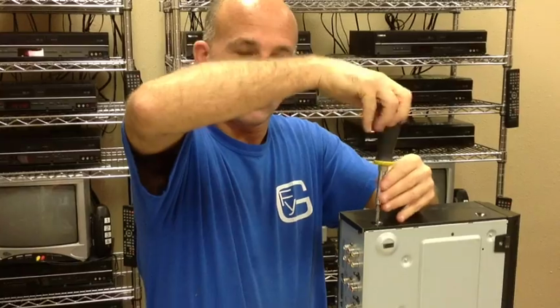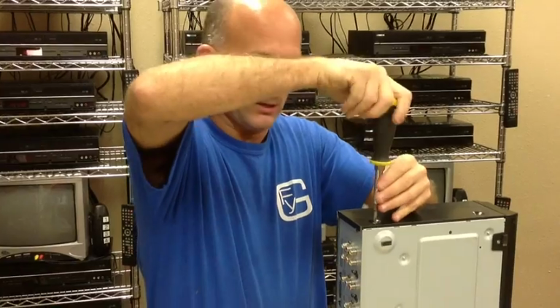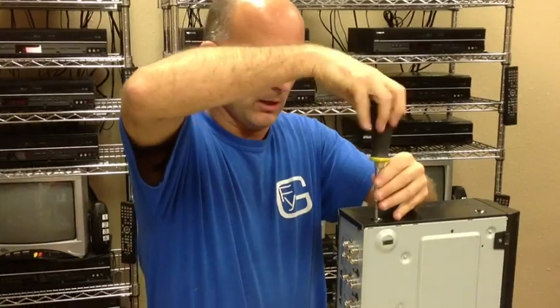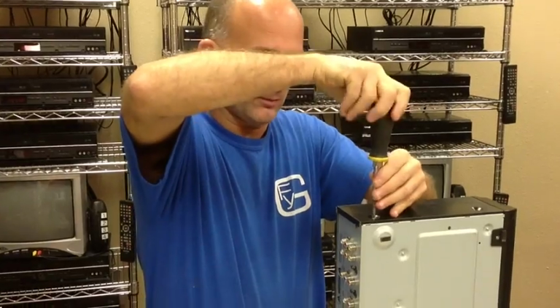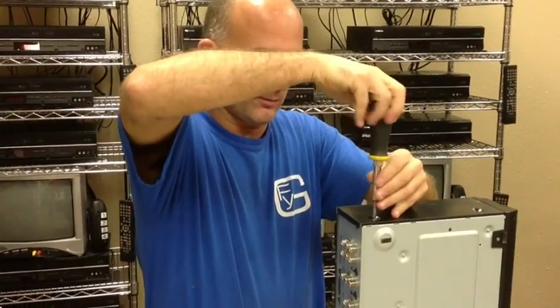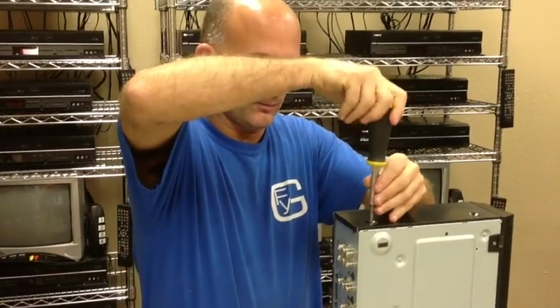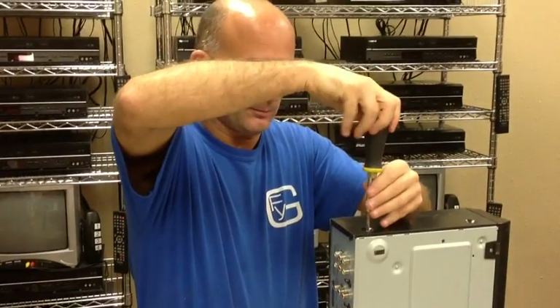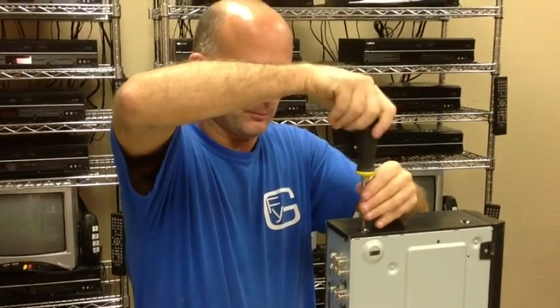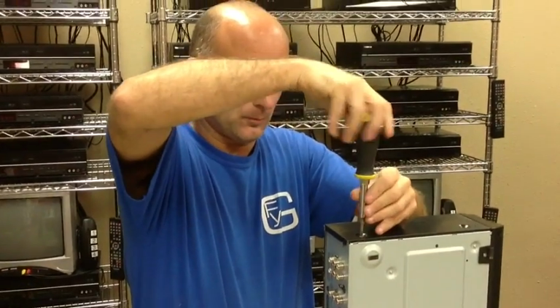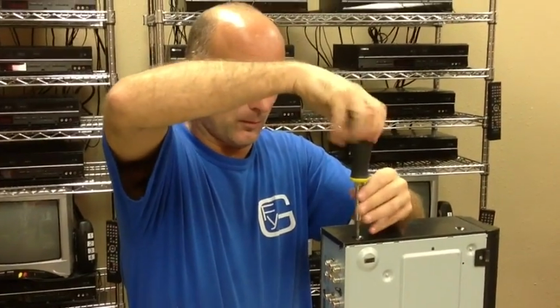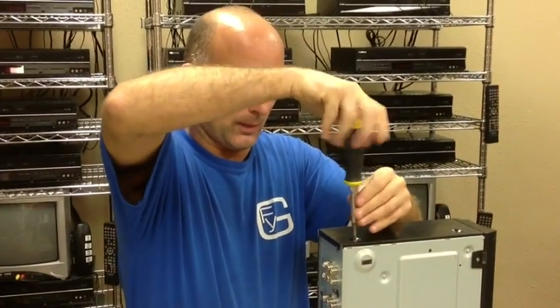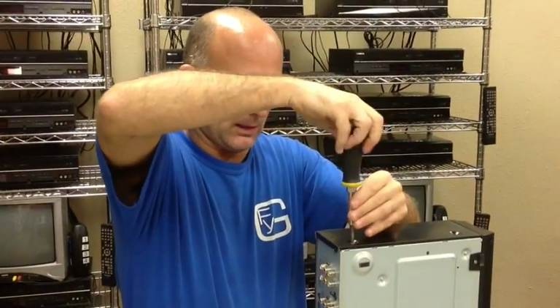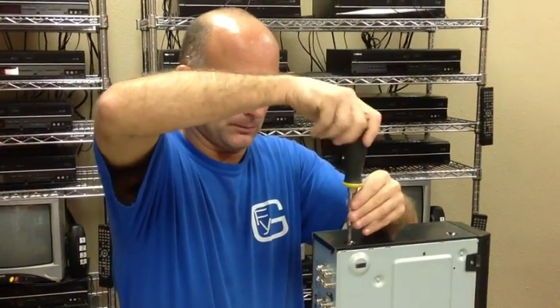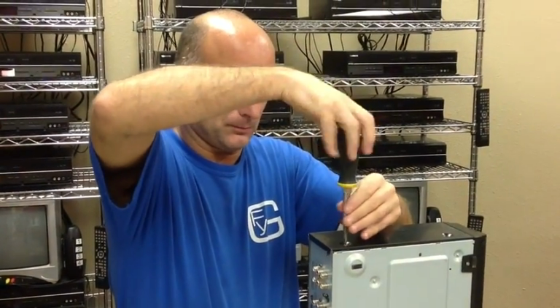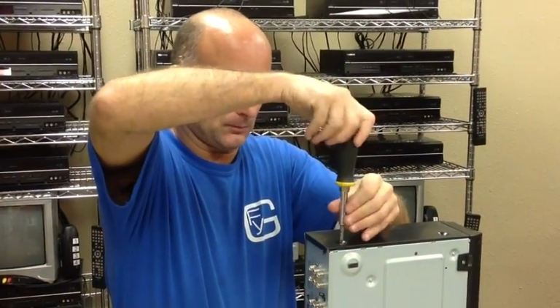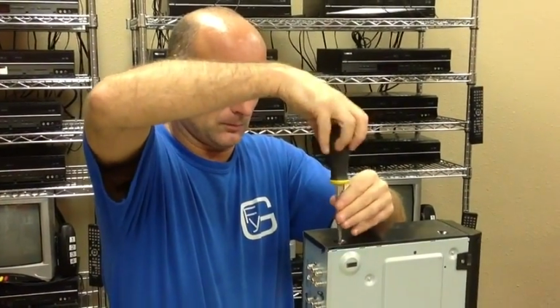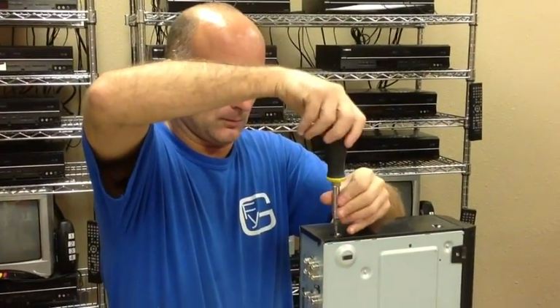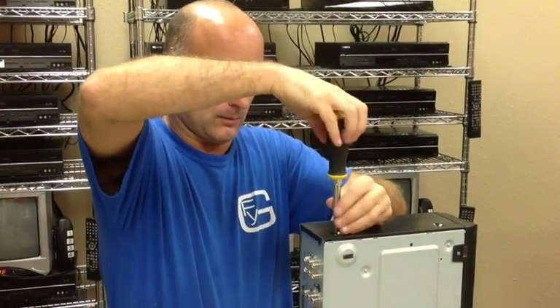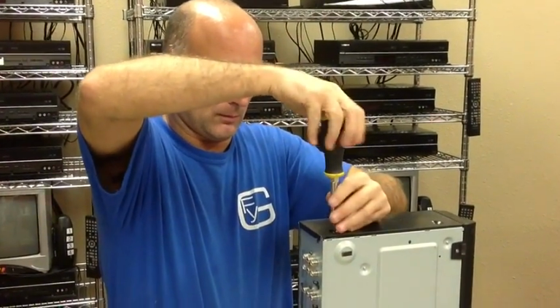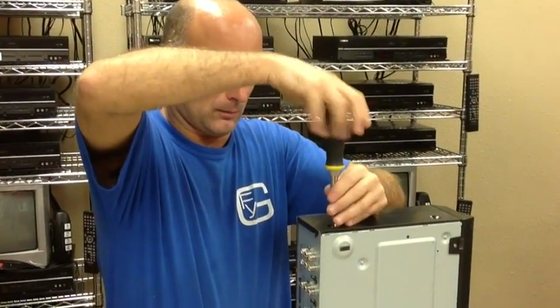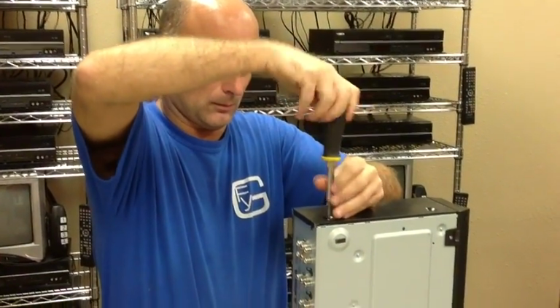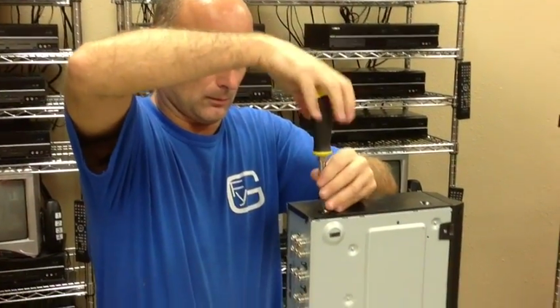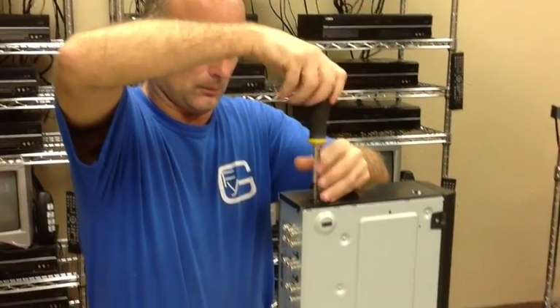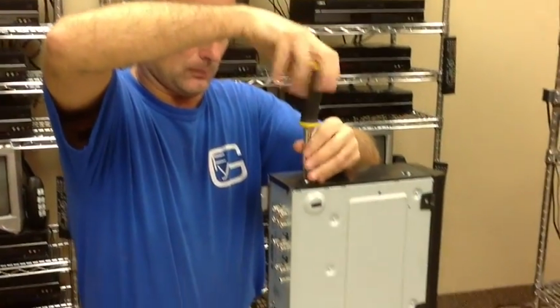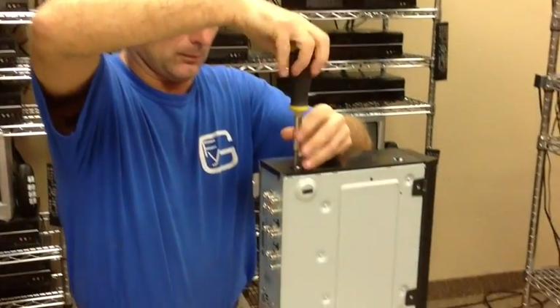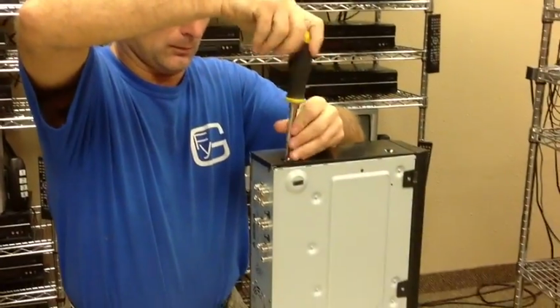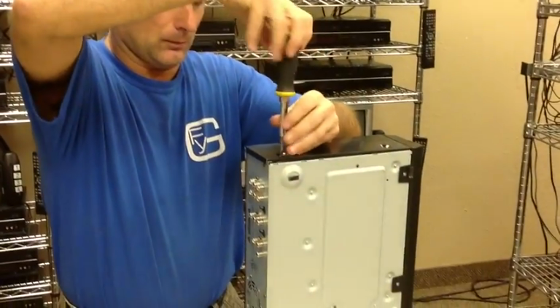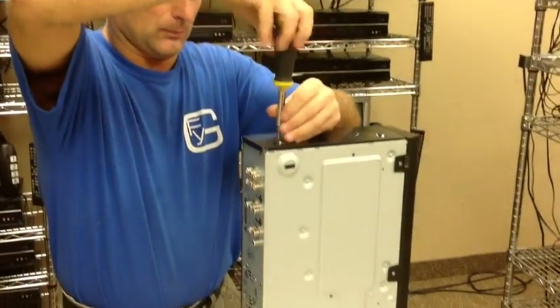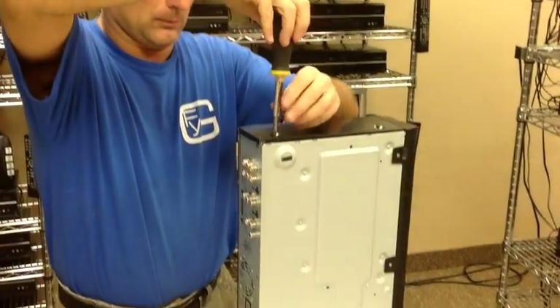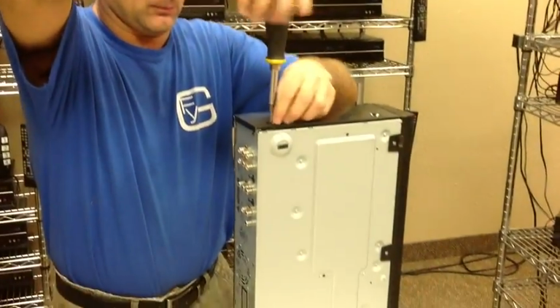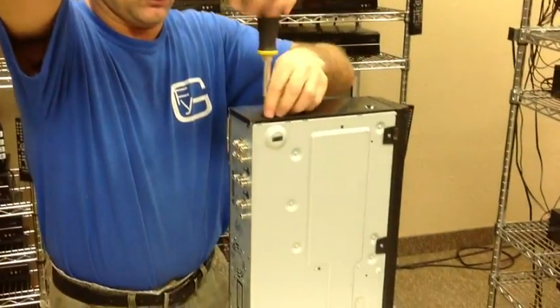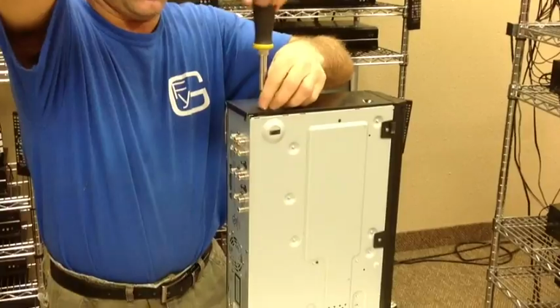Here we are with Rick at Got Memories, and I'm just going to show you how to clean the heads on a VCR.